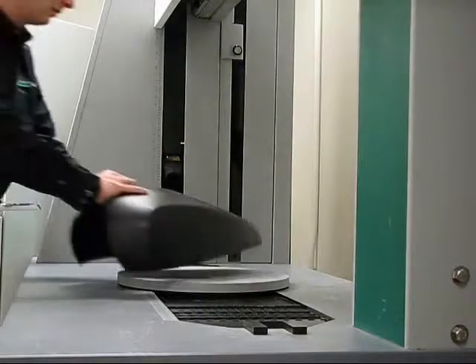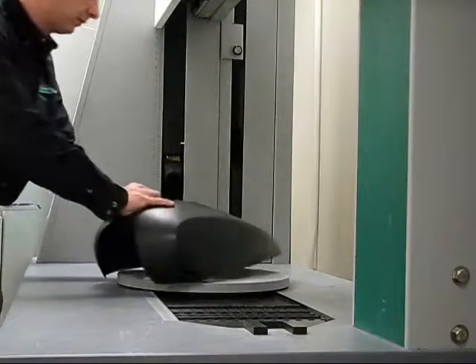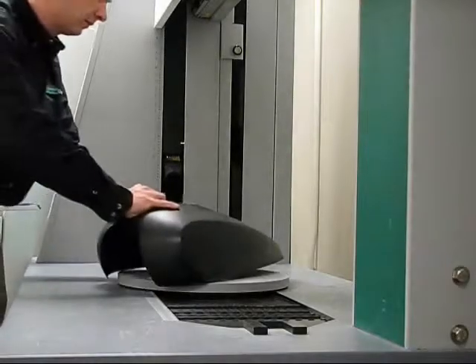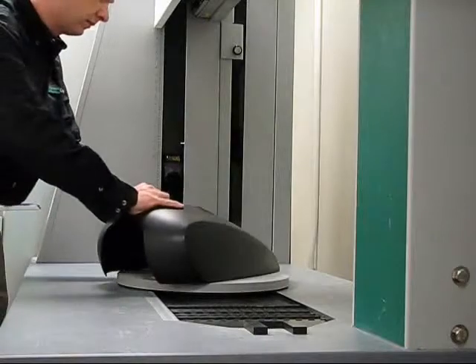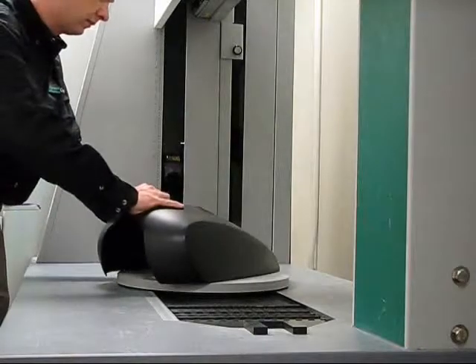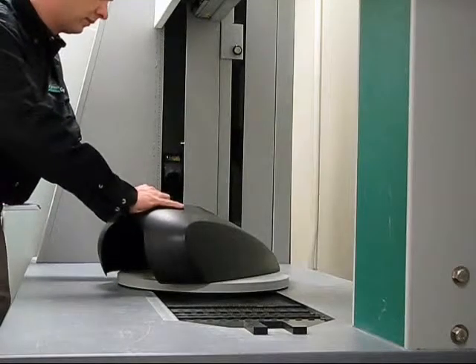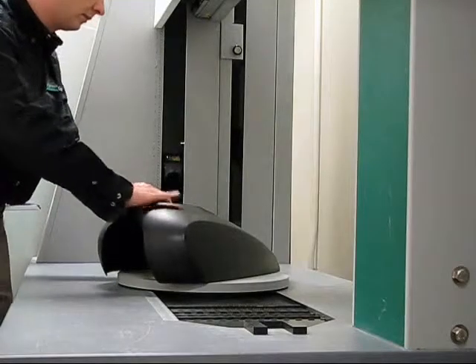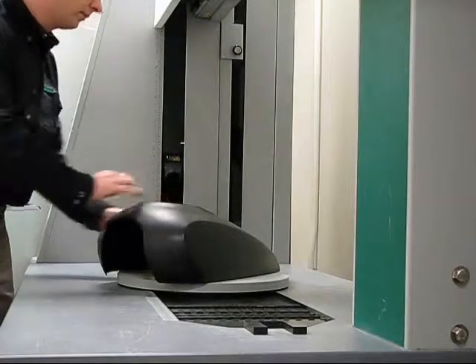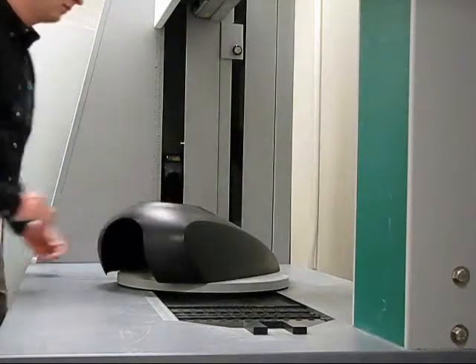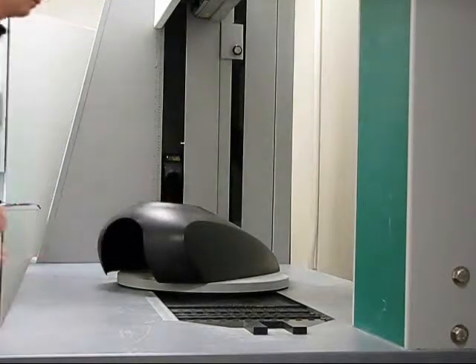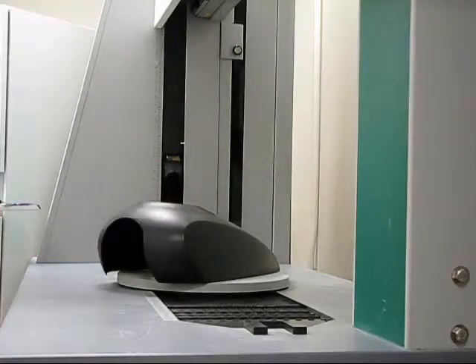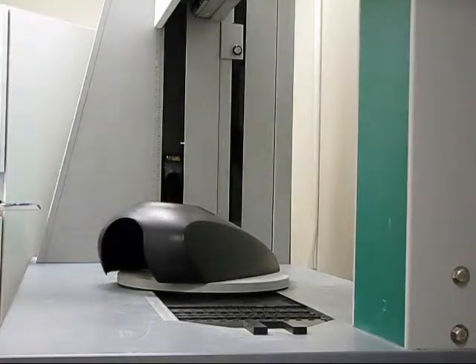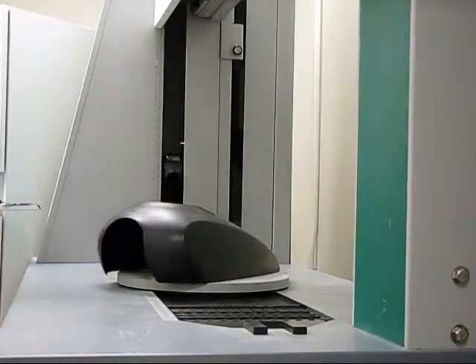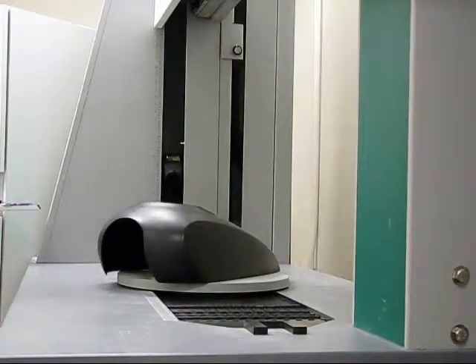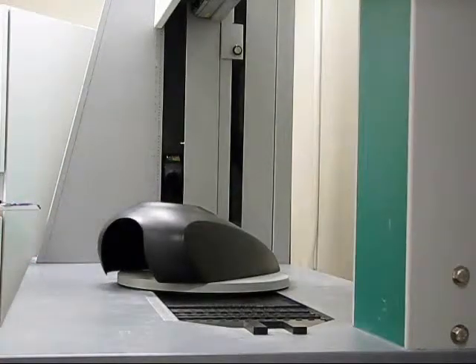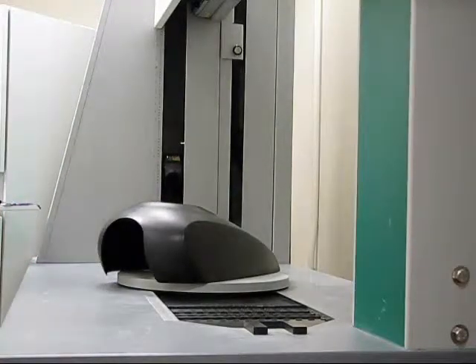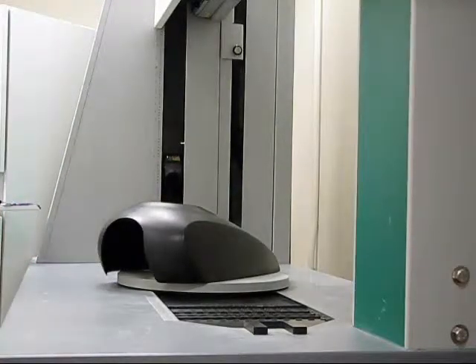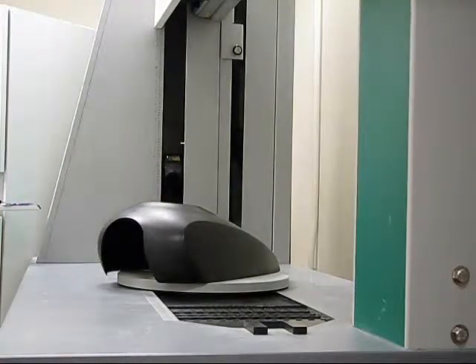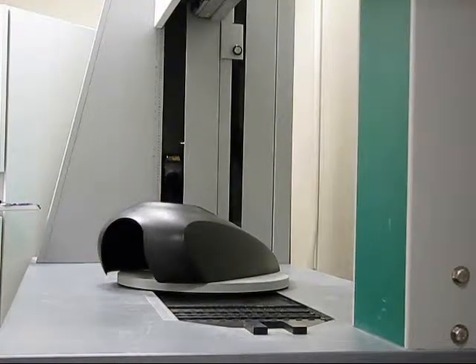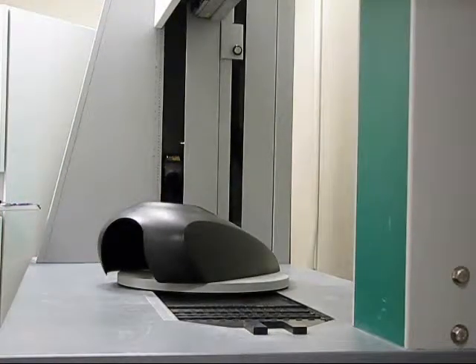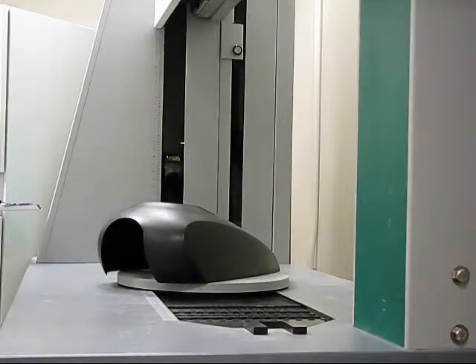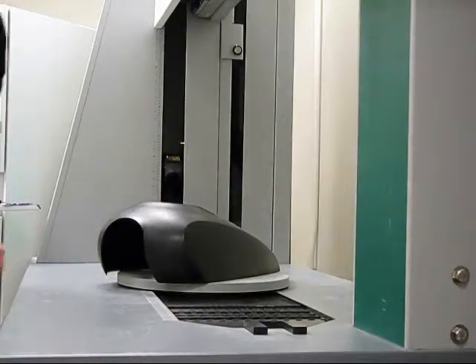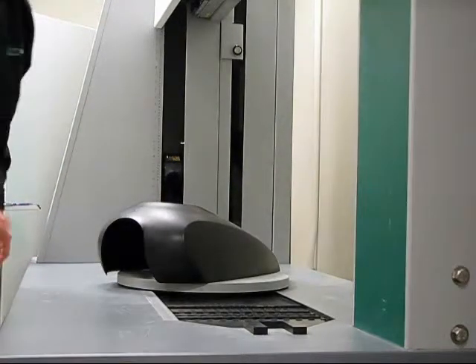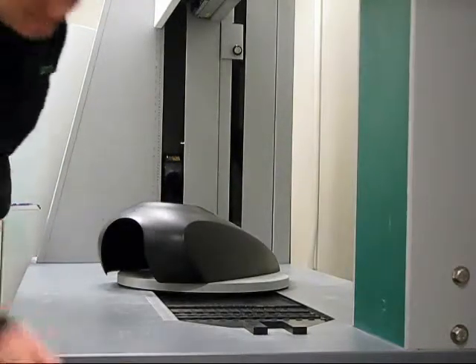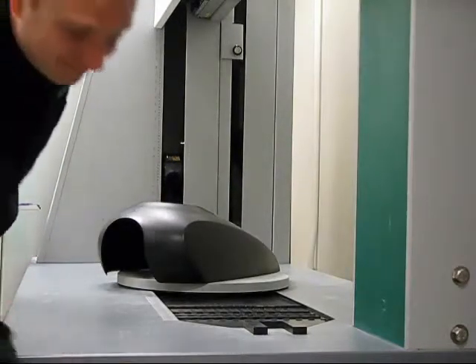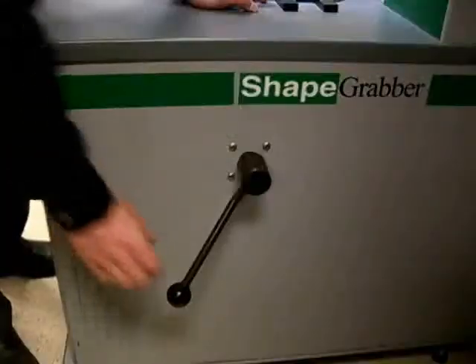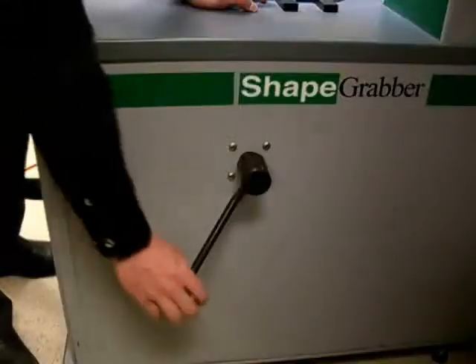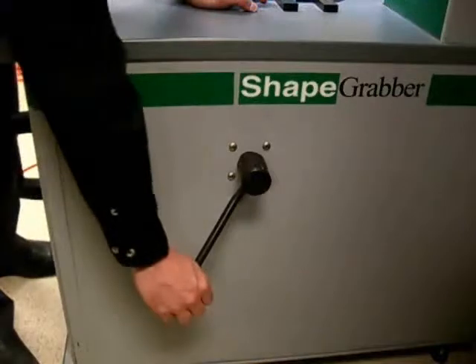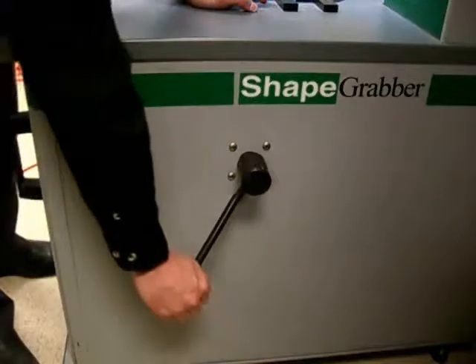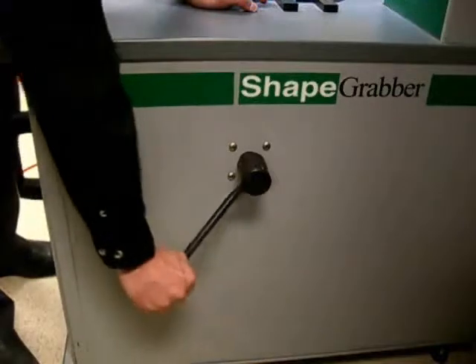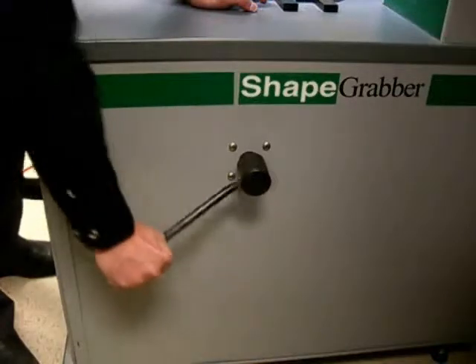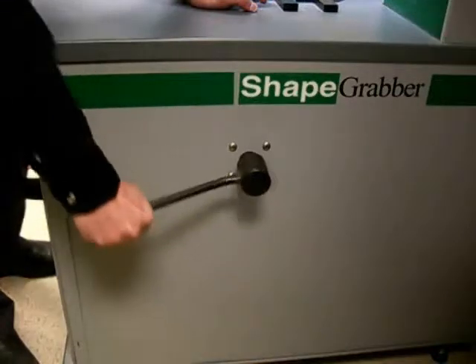Once the rotary table has been moved to the desired position, the user simply re-engages the turntable lock.